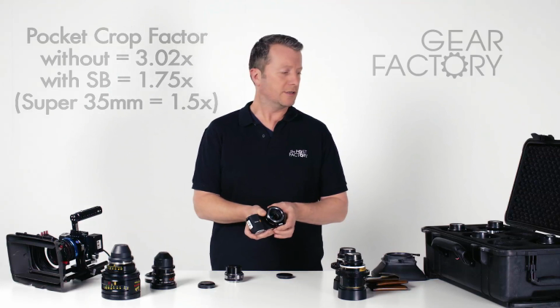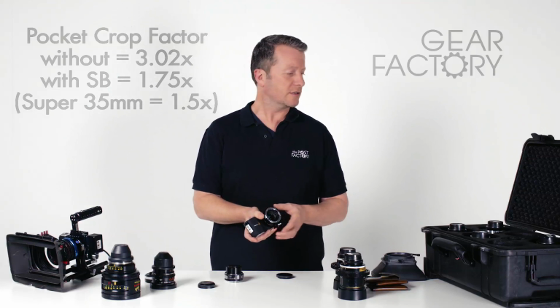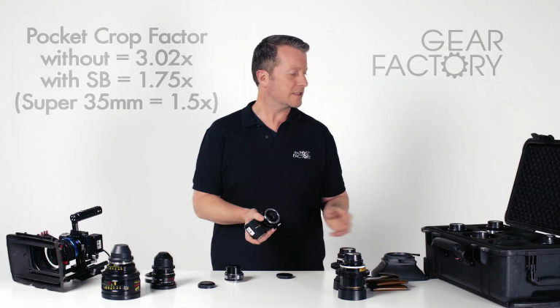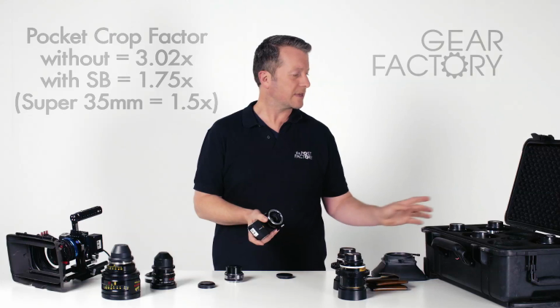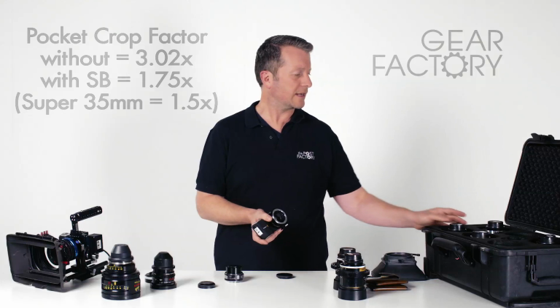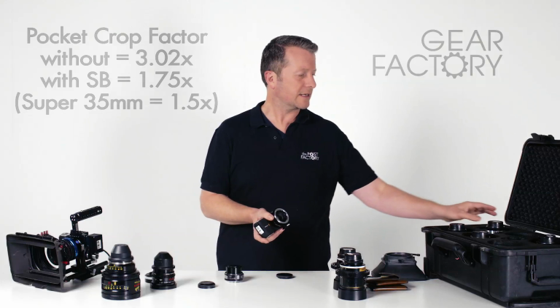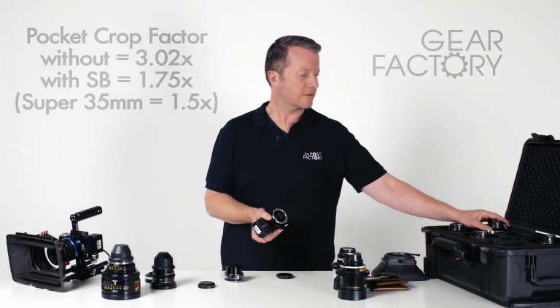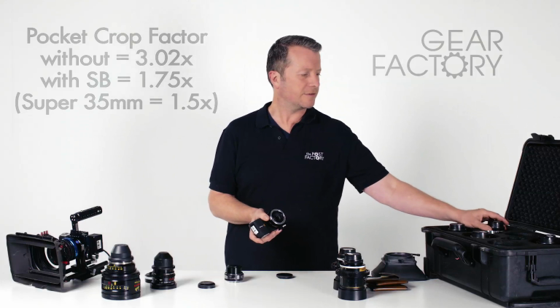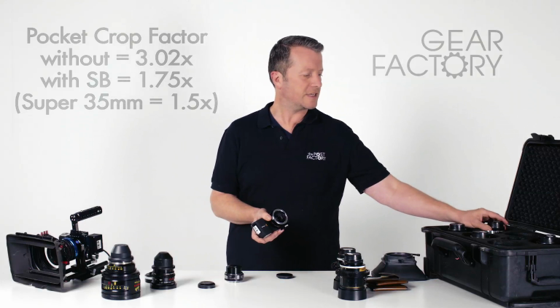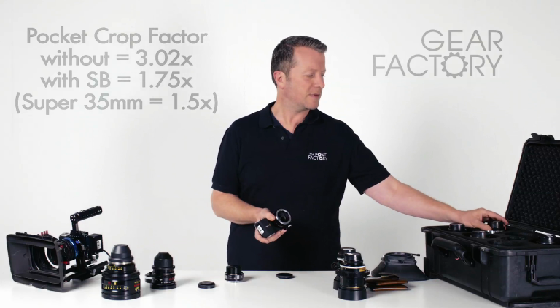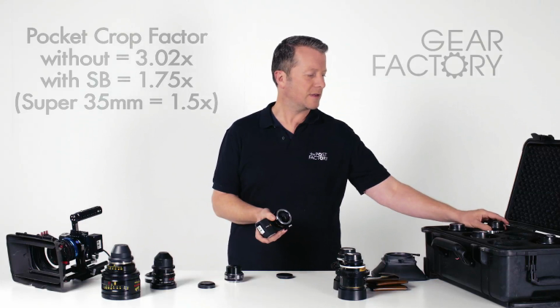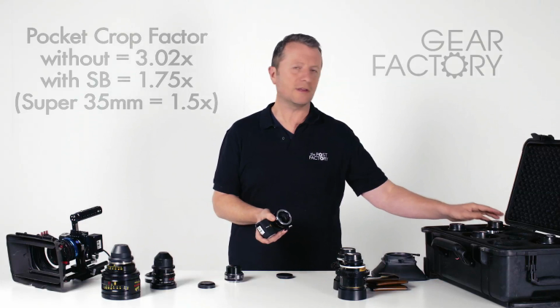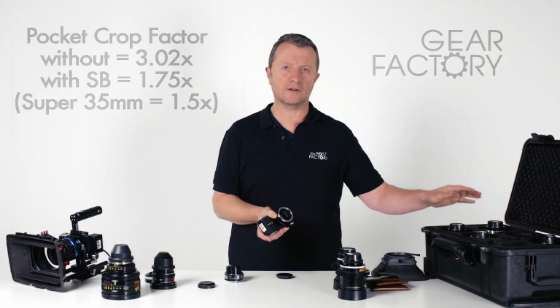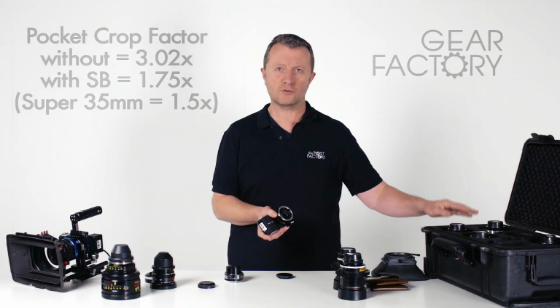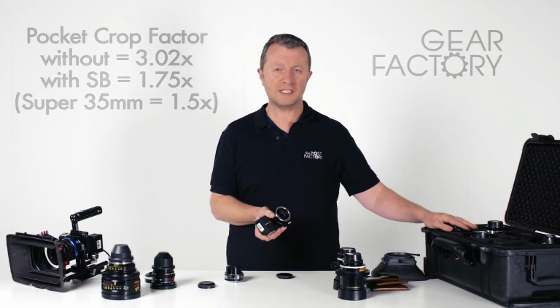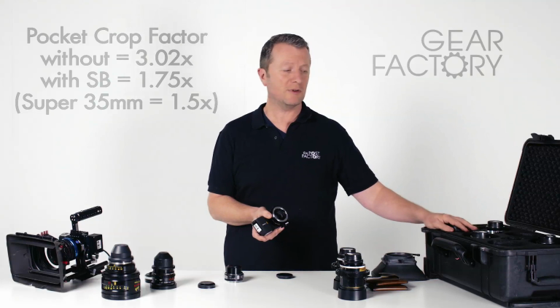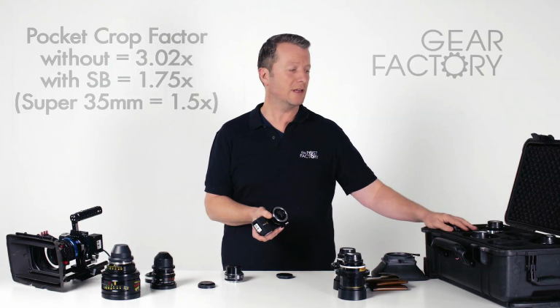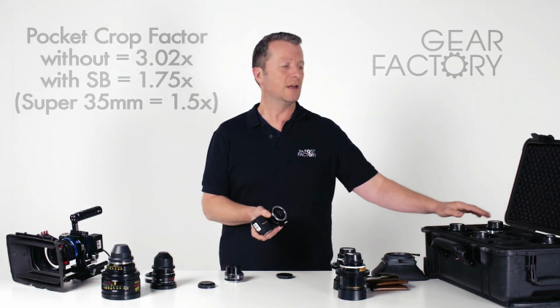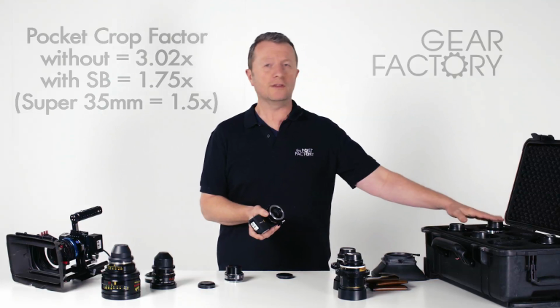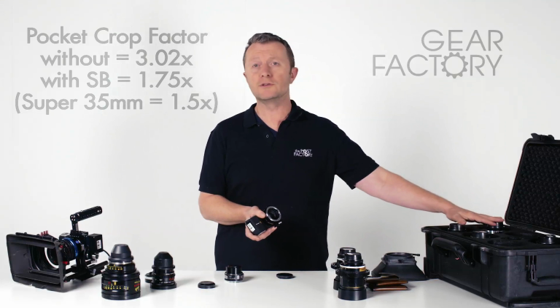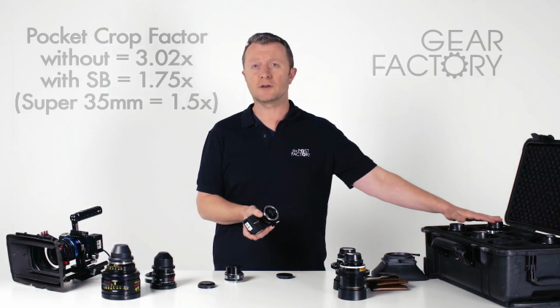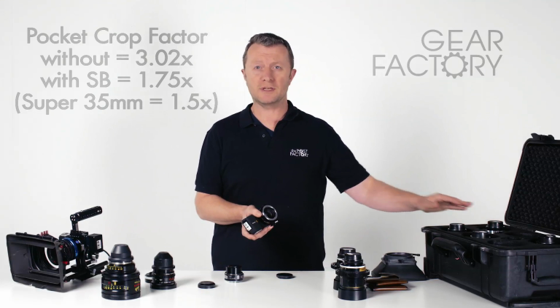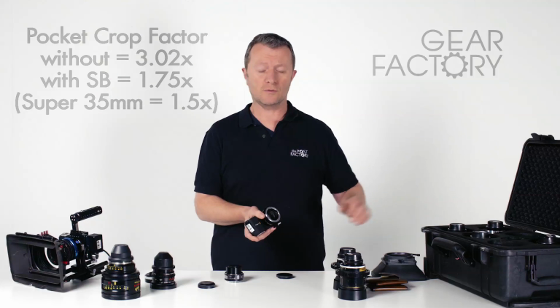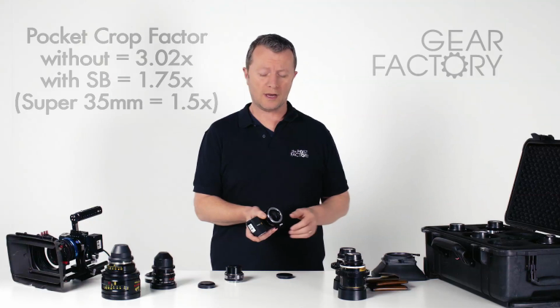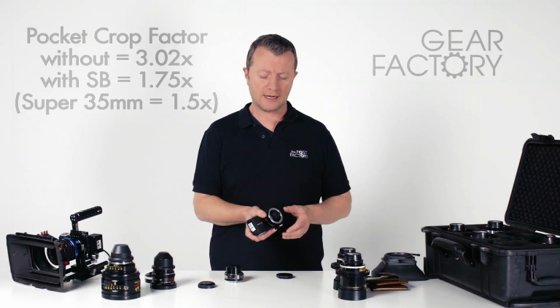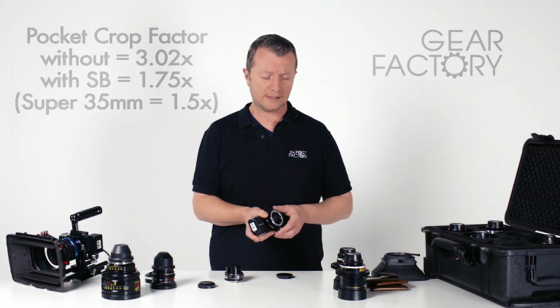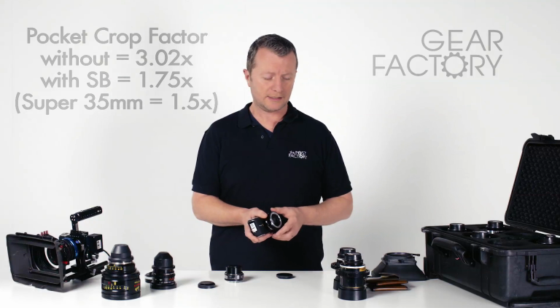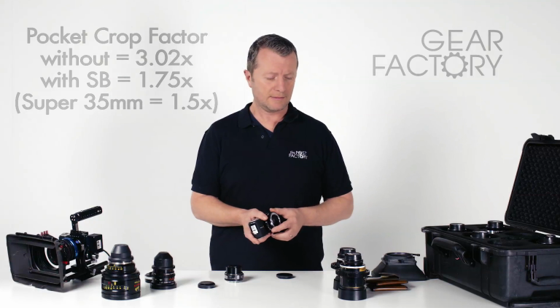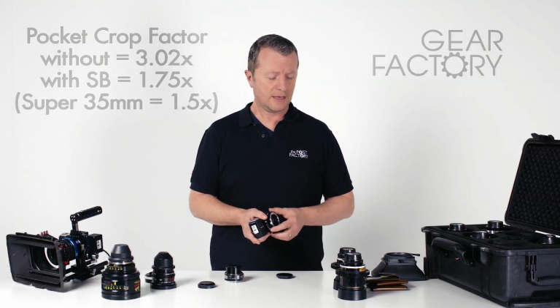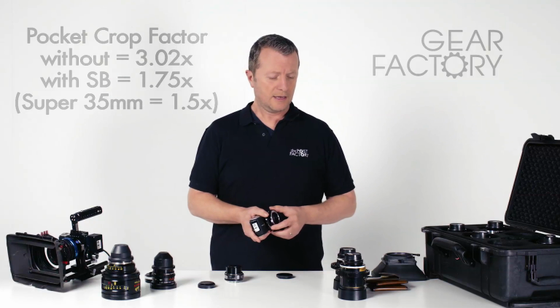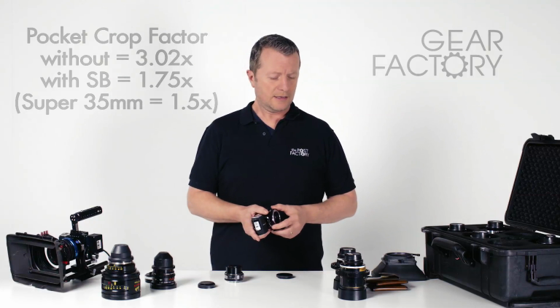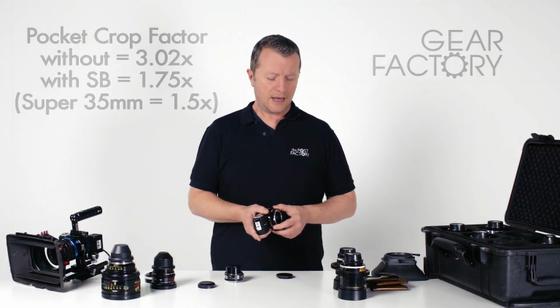So suddenly you don't need to worry about having a 9mm lens anymore. You could use something like the Nikon 15mm or the Nikon 20mm, and those are going to be your wide lenses.